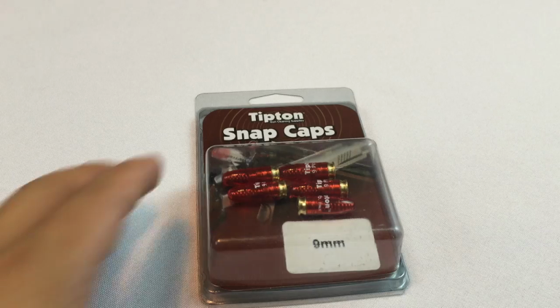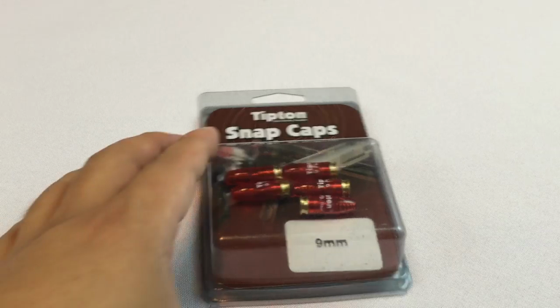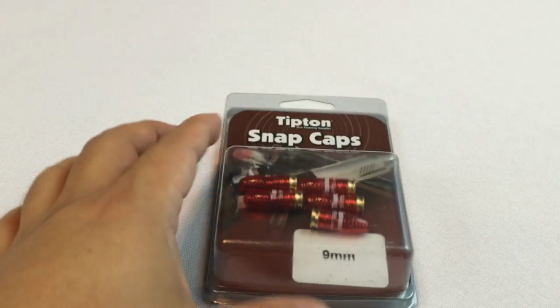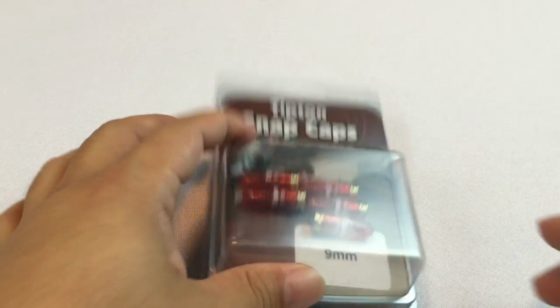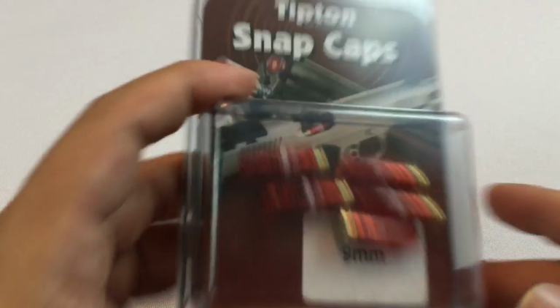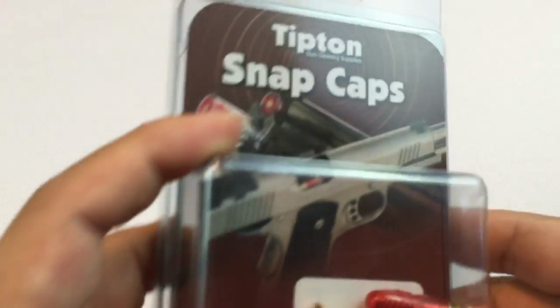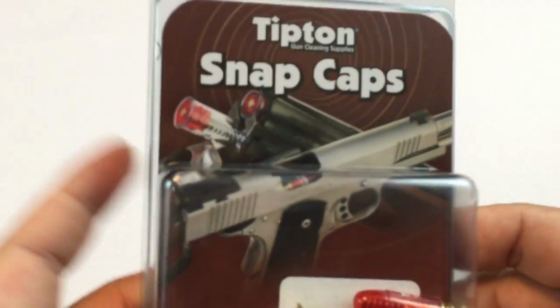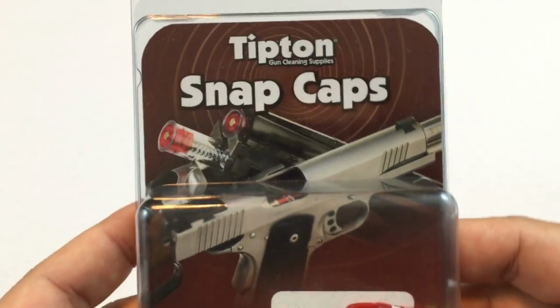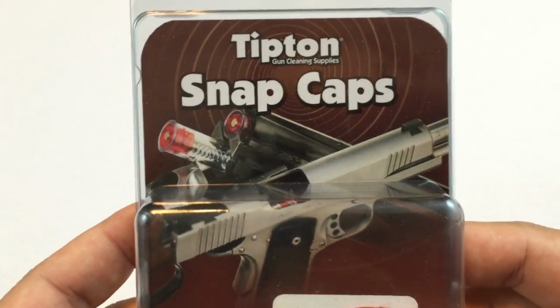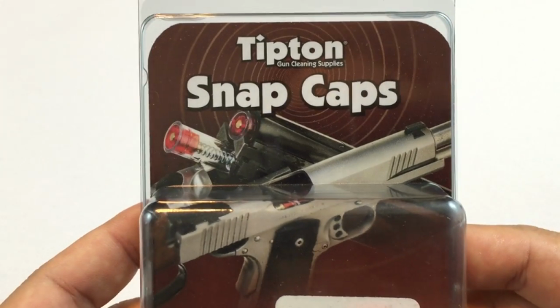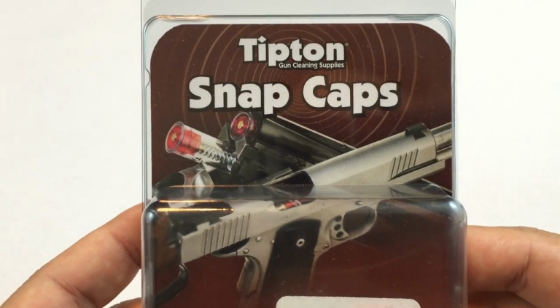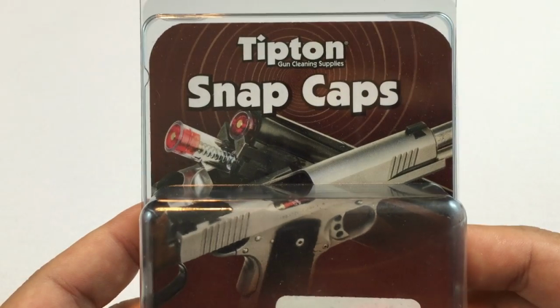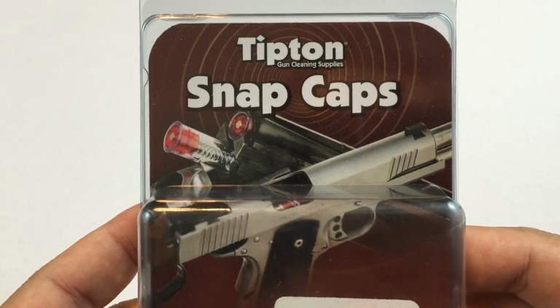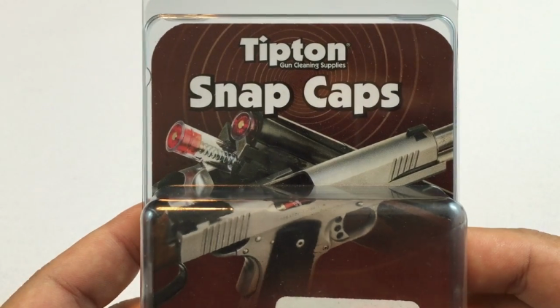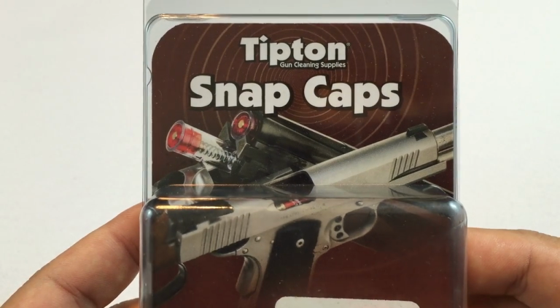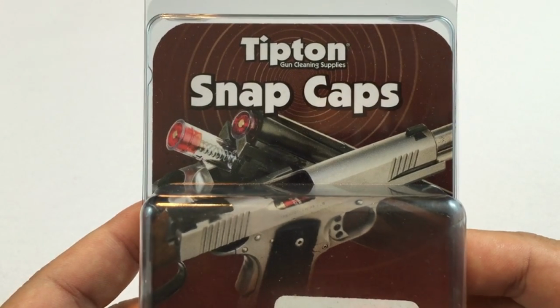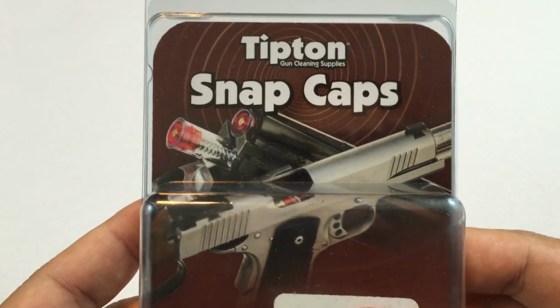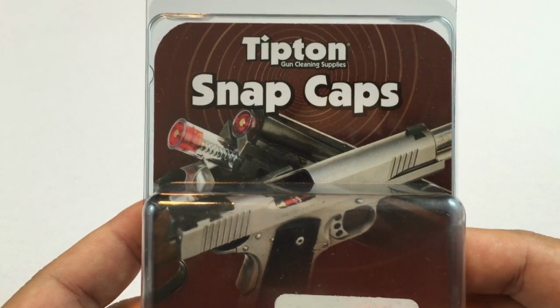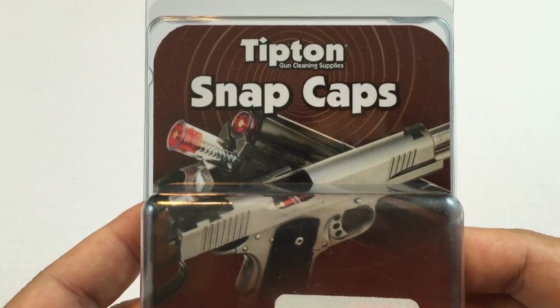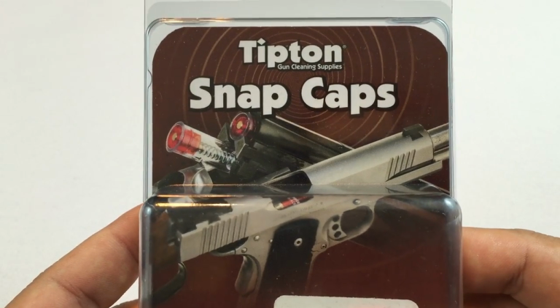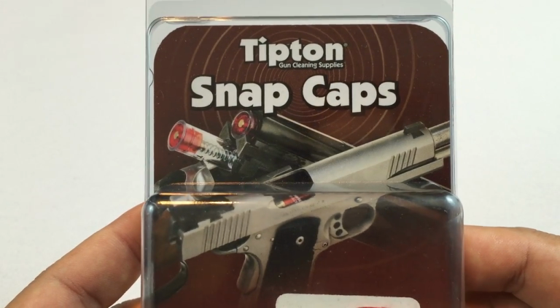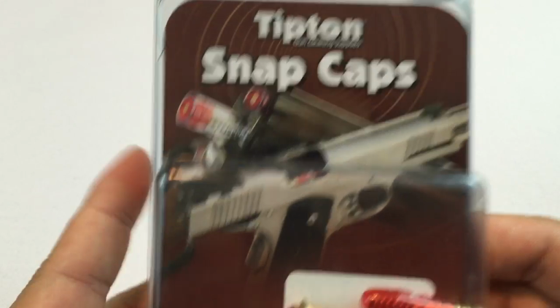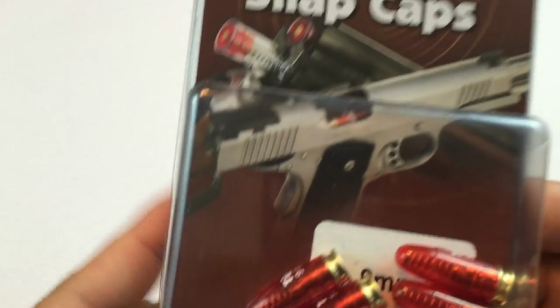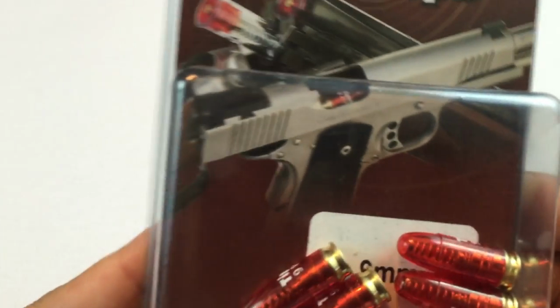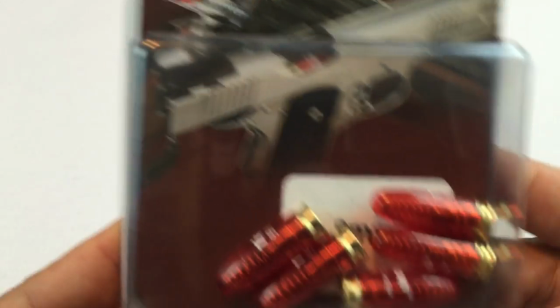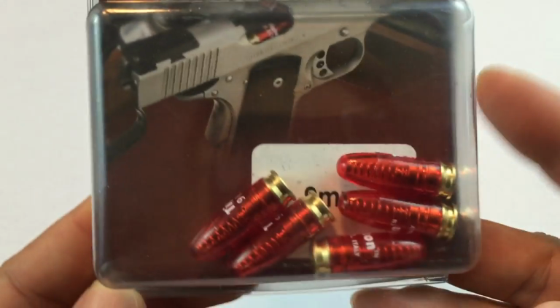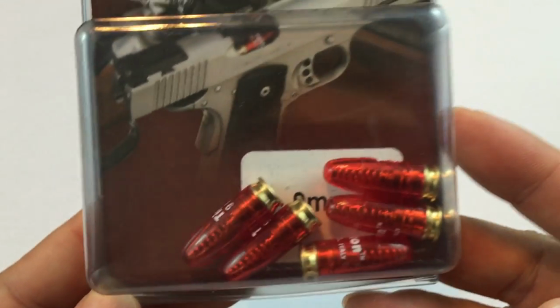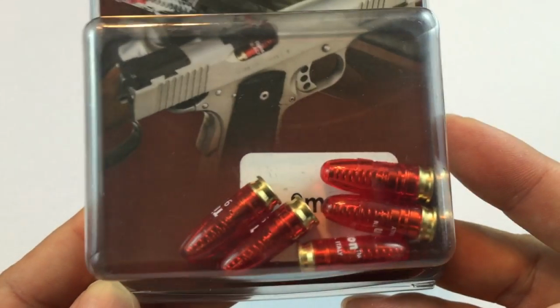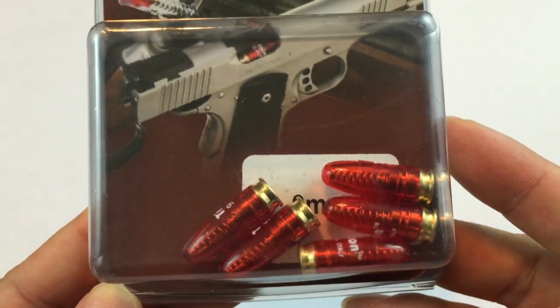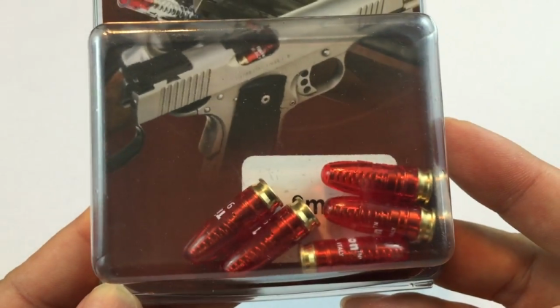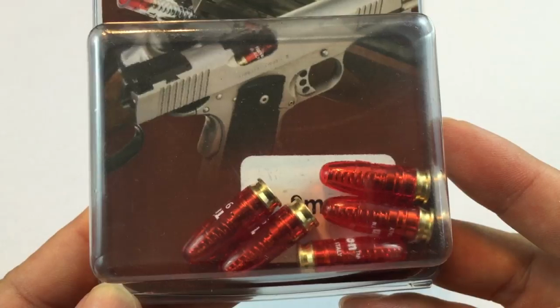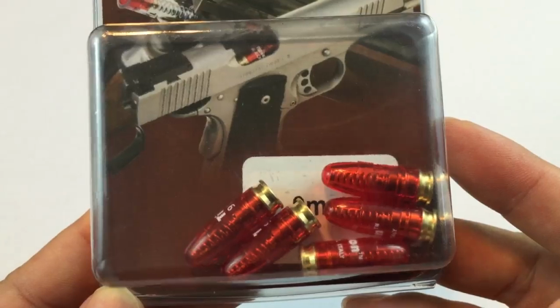What's up guys? Peter from Panda here. I ordered myself a set of Tipton Snap Caps. You know these.